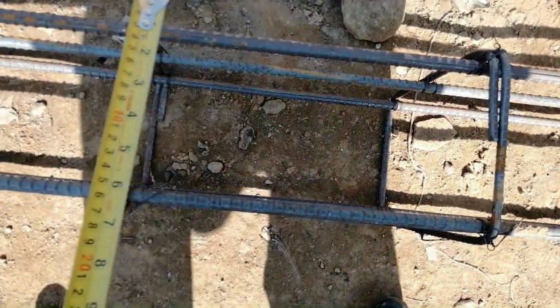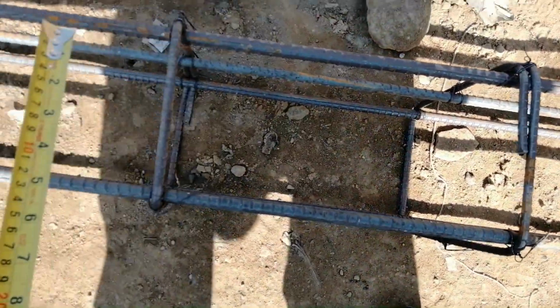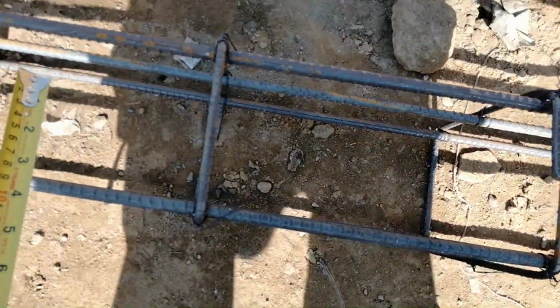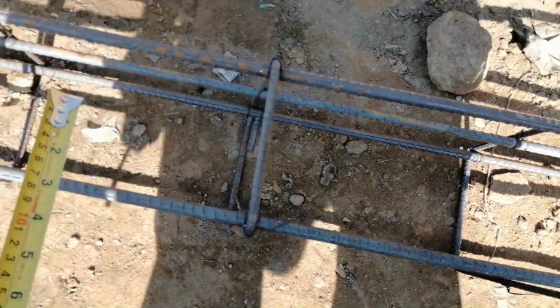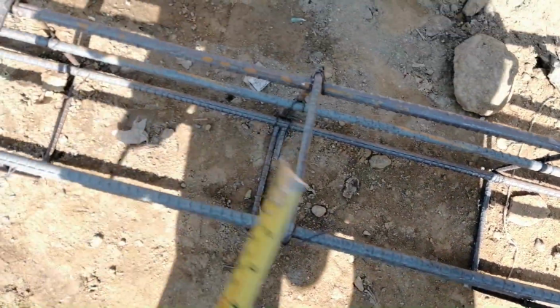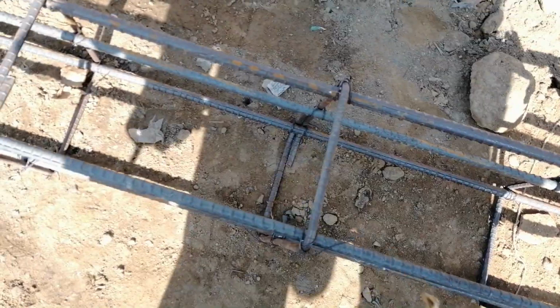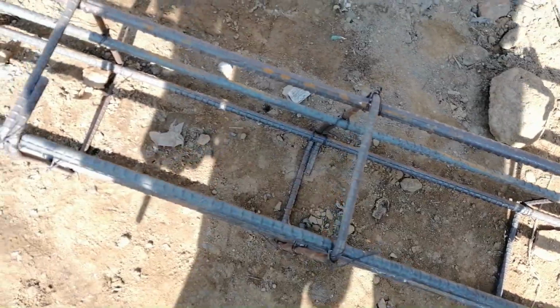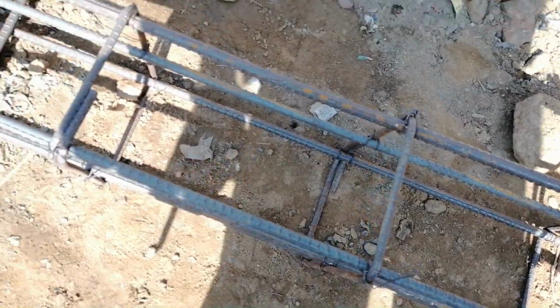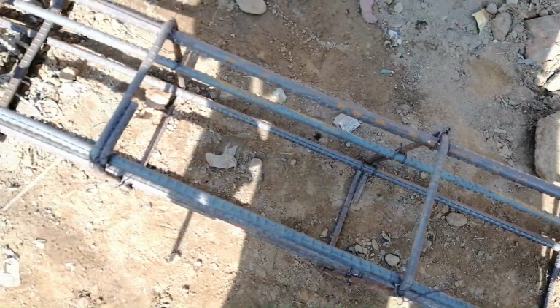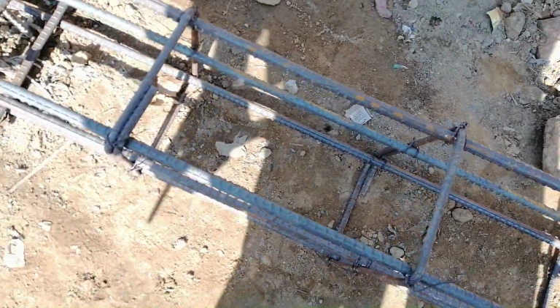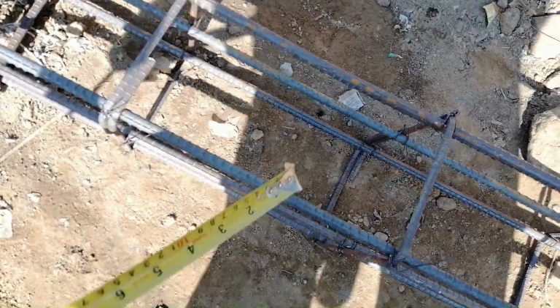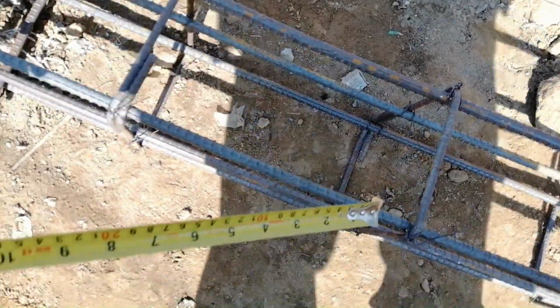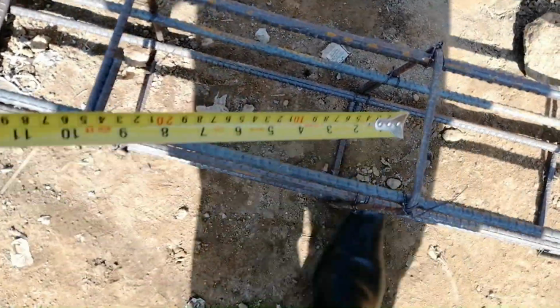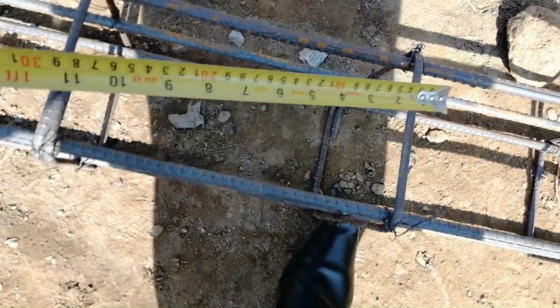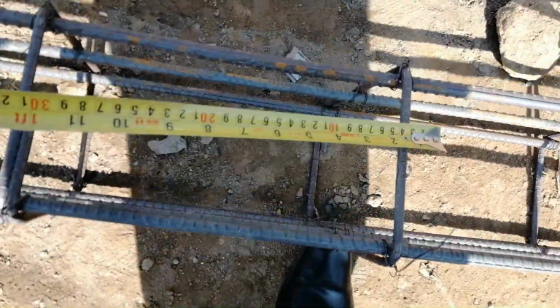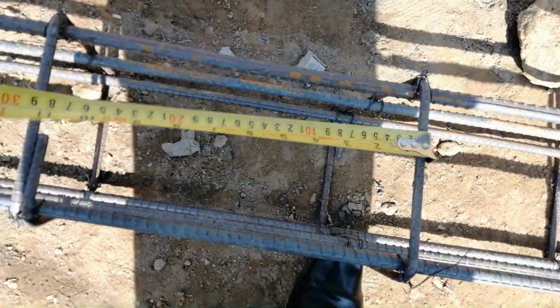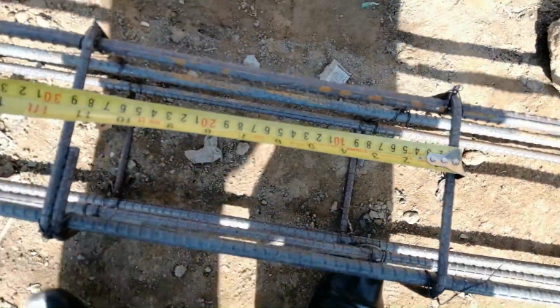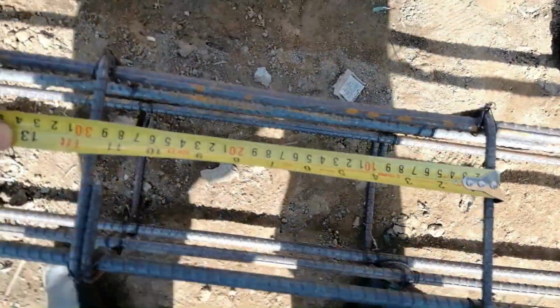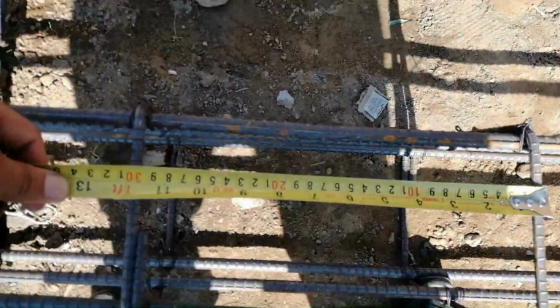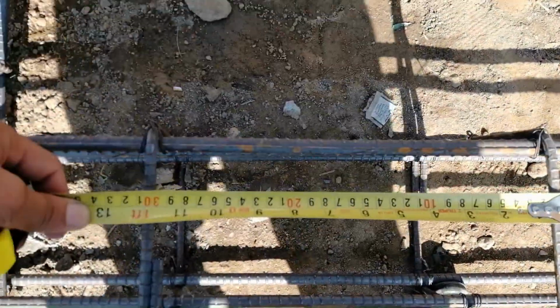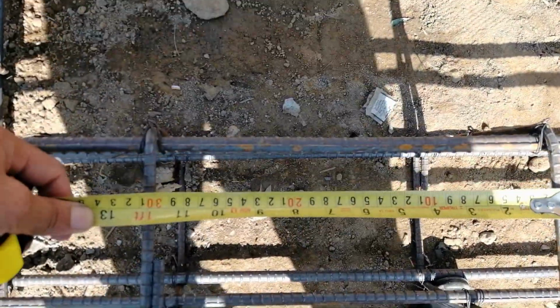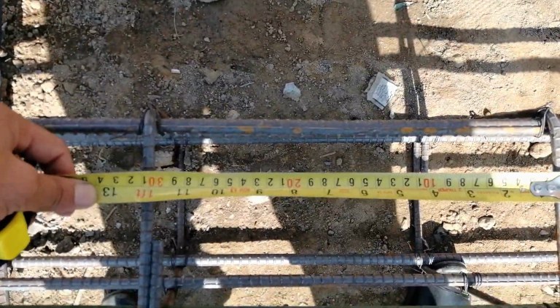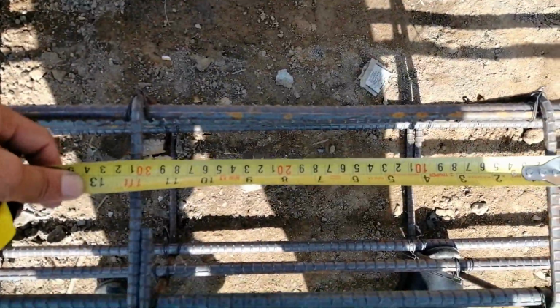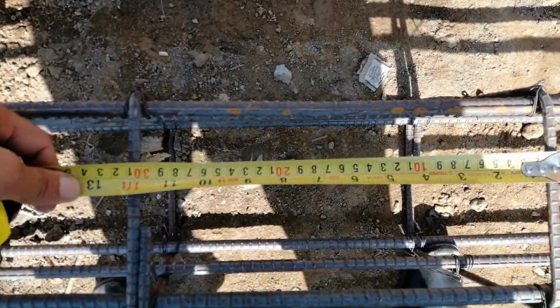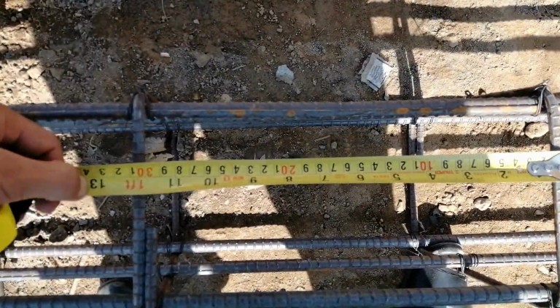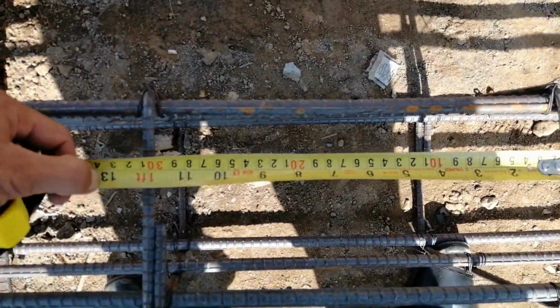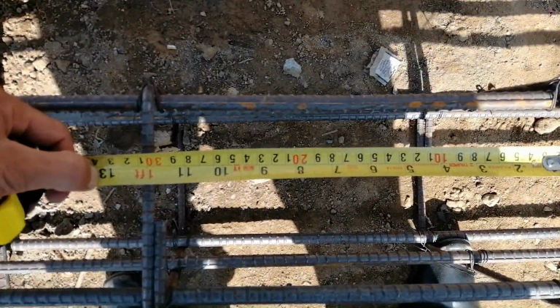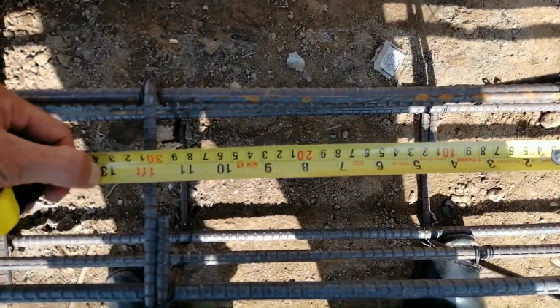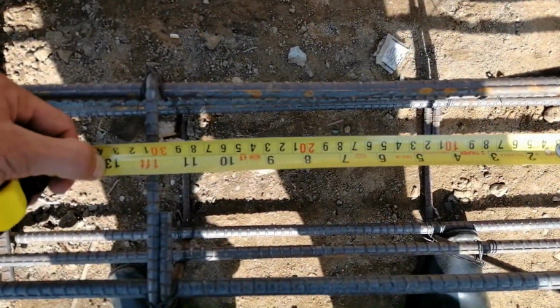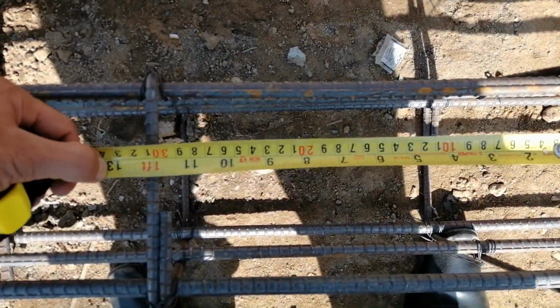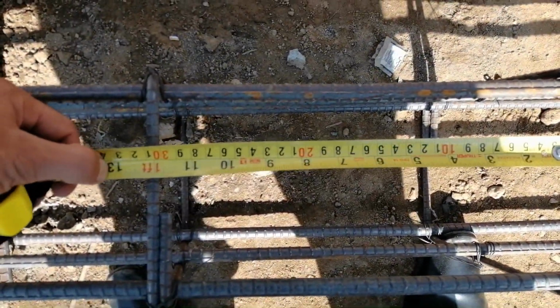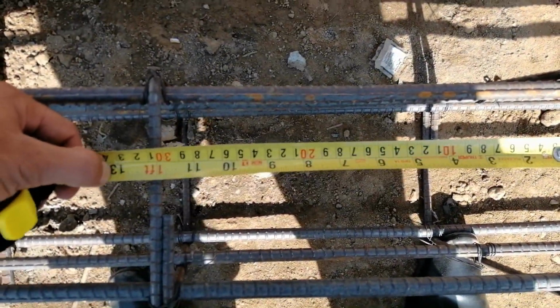The stirrup hooks are bent at 90 degrees, but they should be provided at 135 degrees. Look here — this one is about one foot, 12 inches.